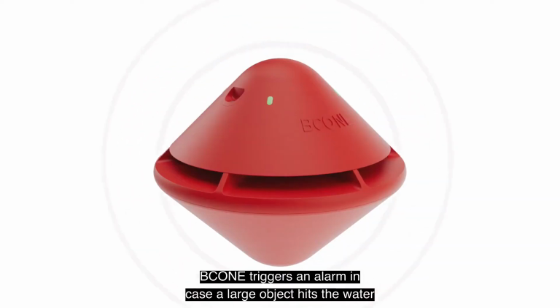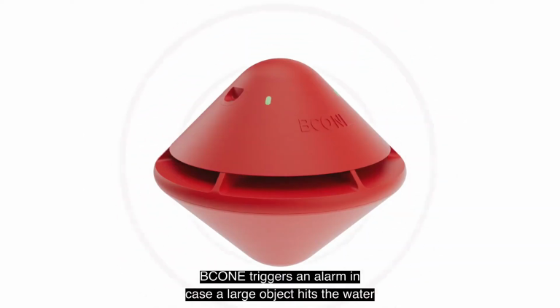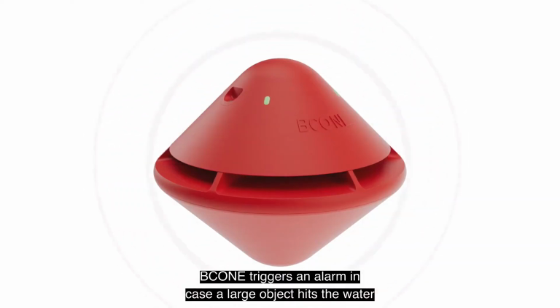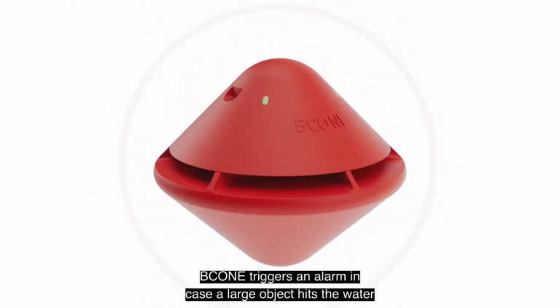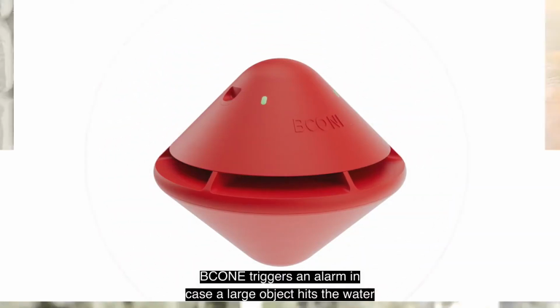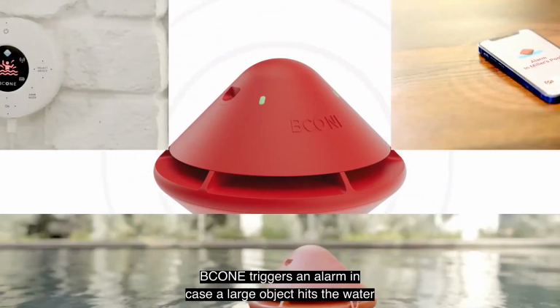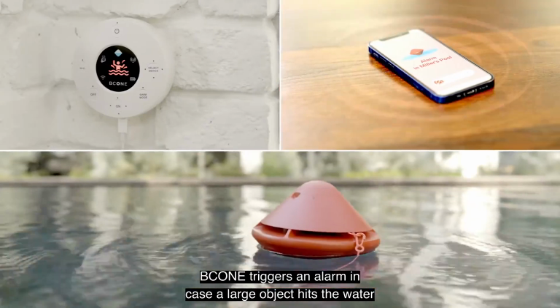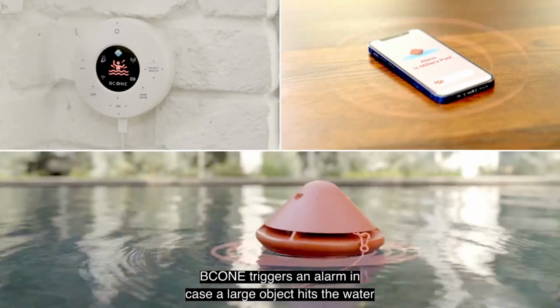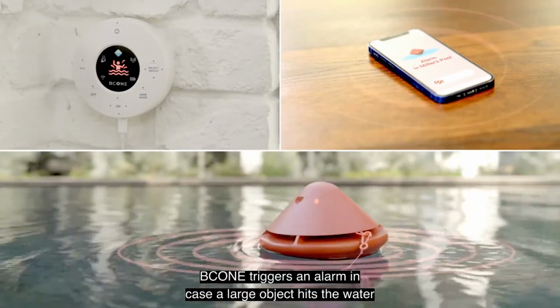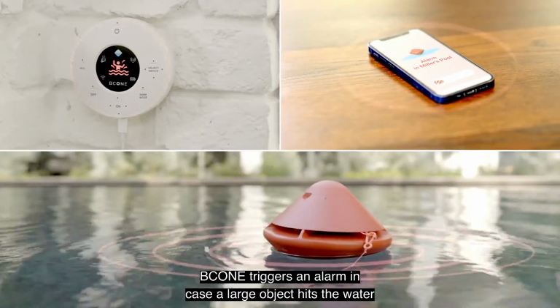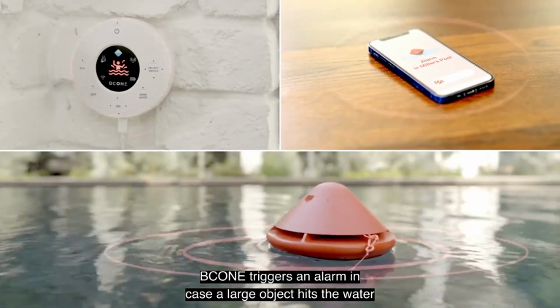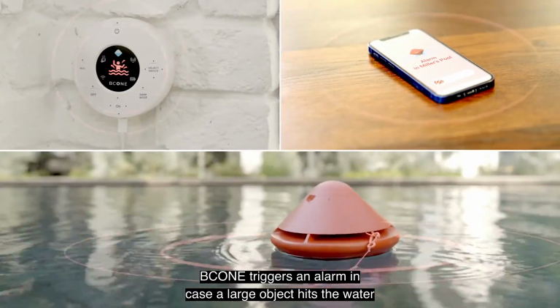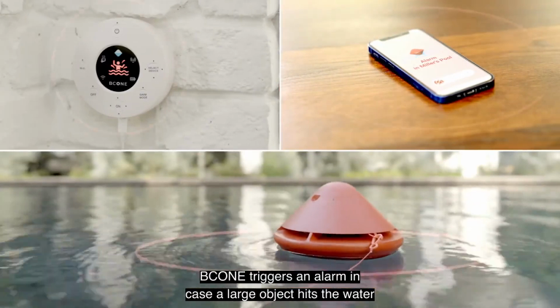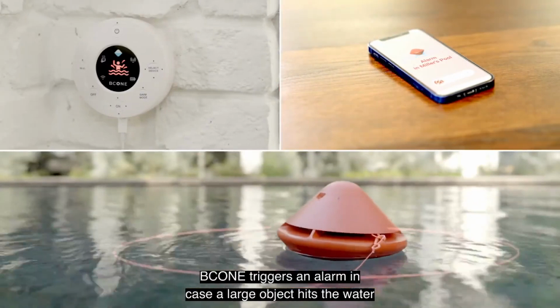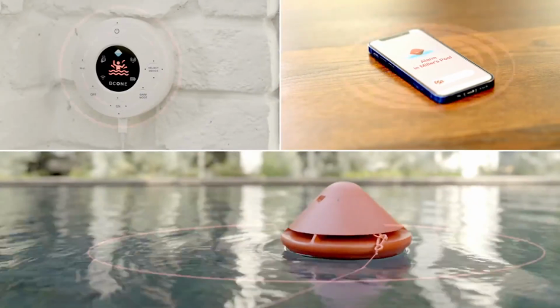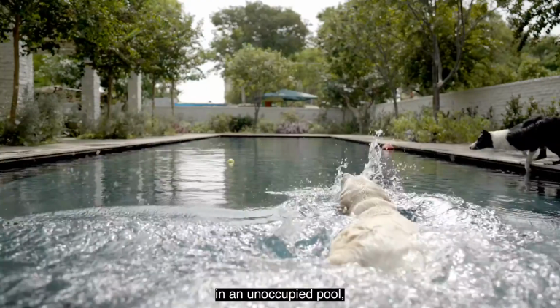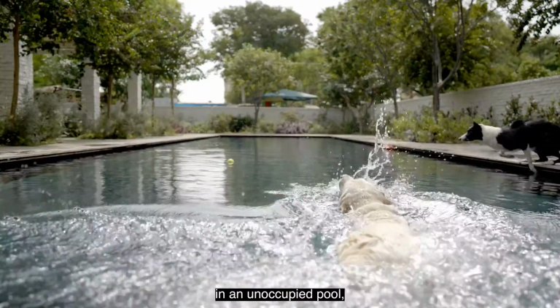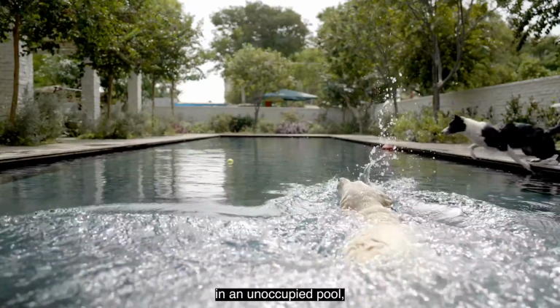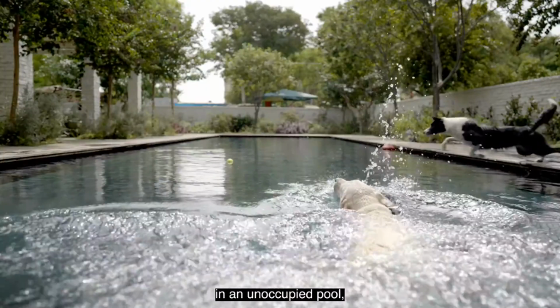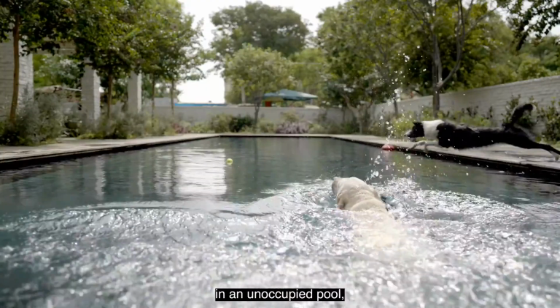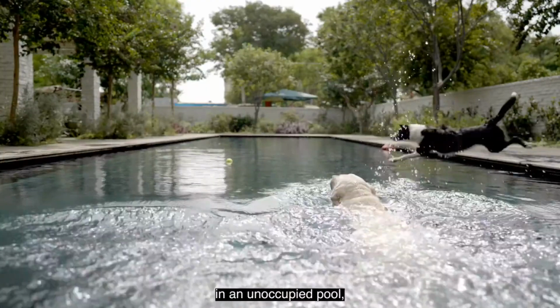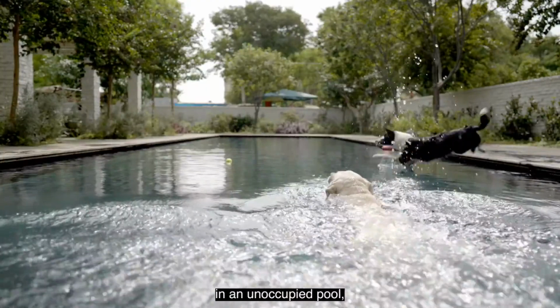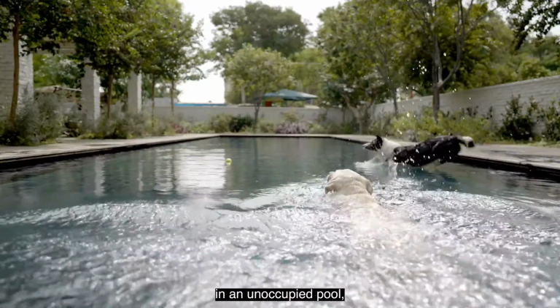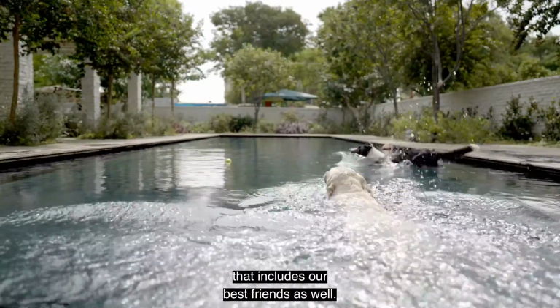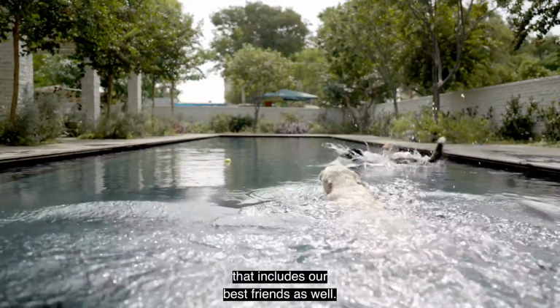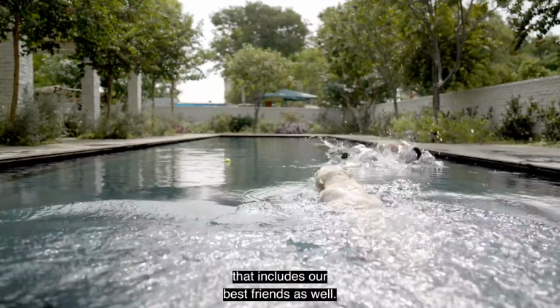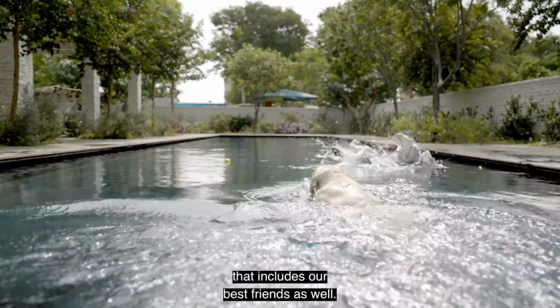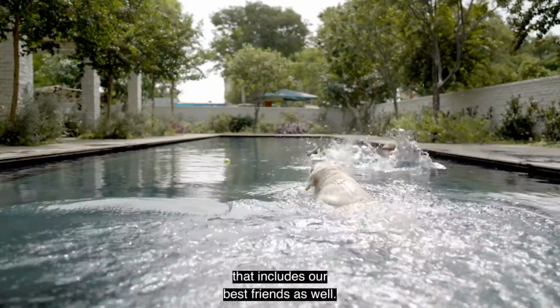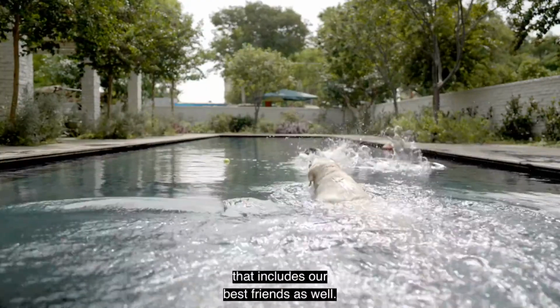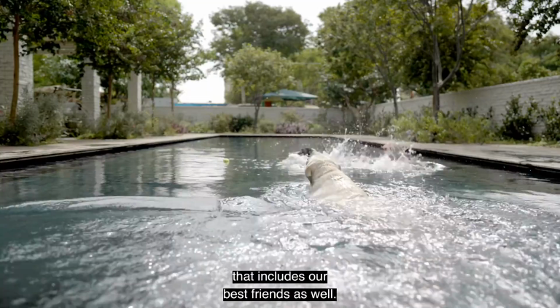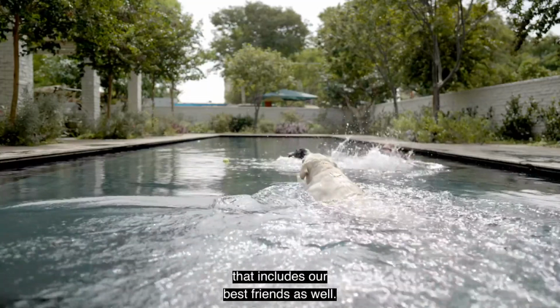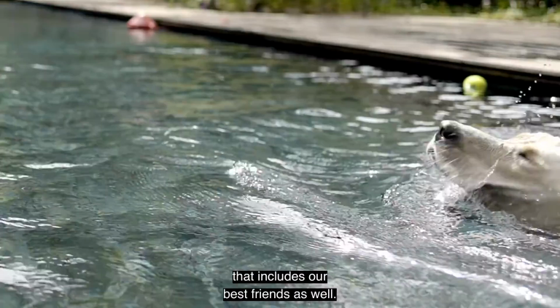B-Cone triggers an alarm in case a large object hits the water in an unoccupied pool. That includes our best friends as well.